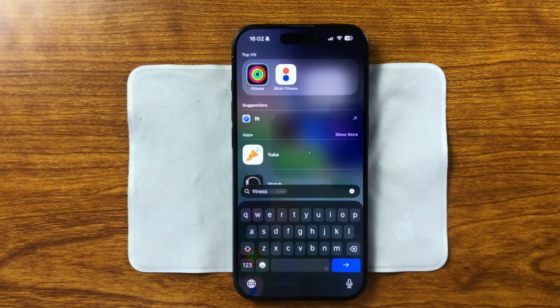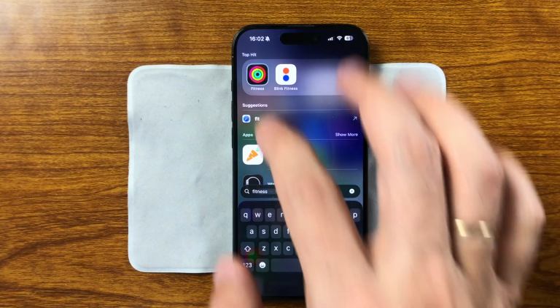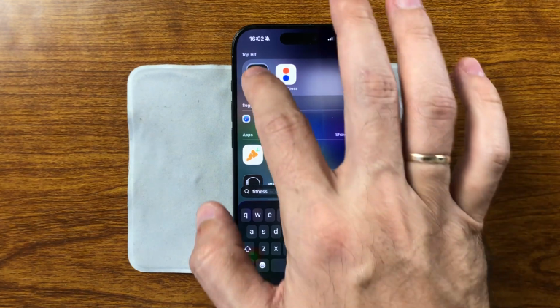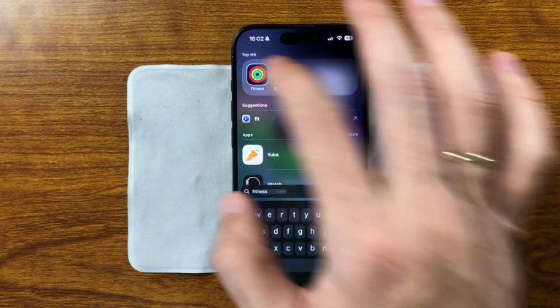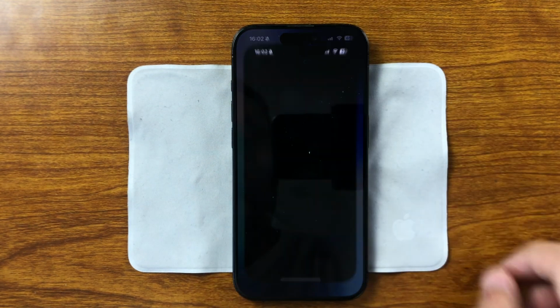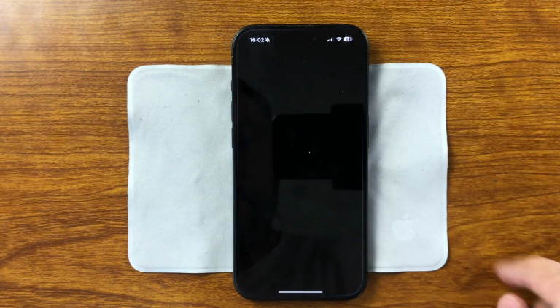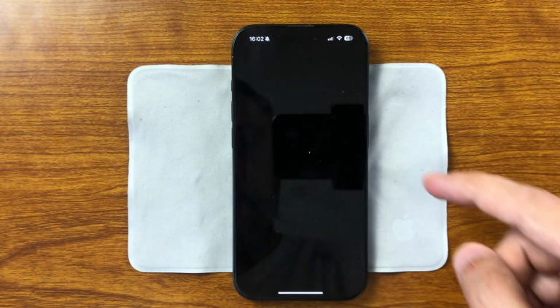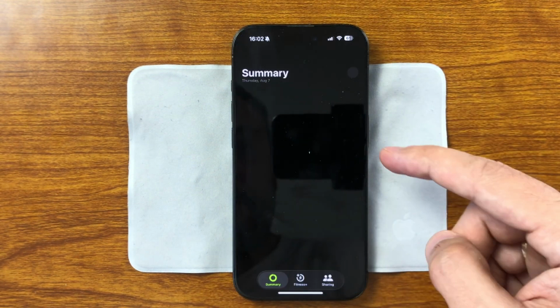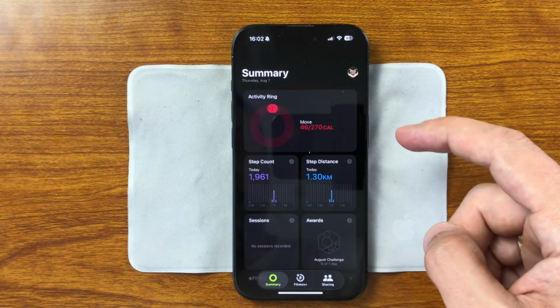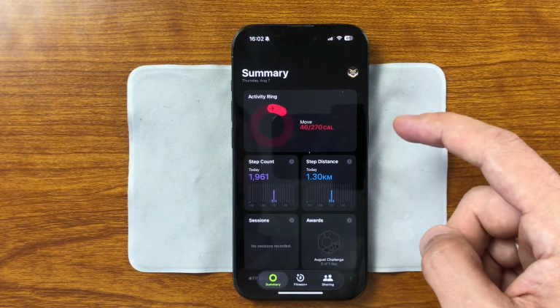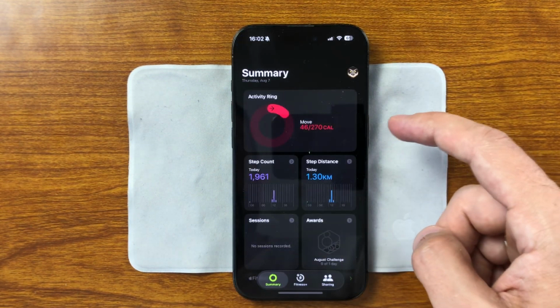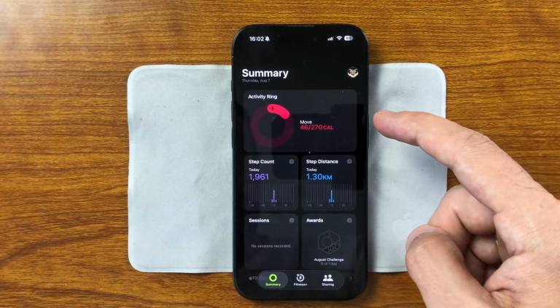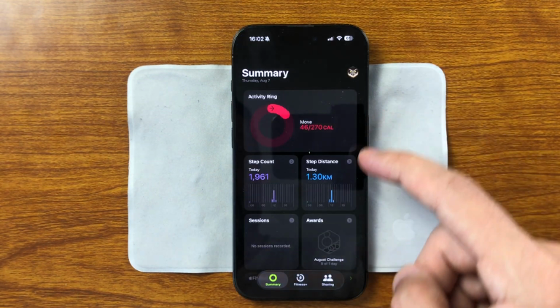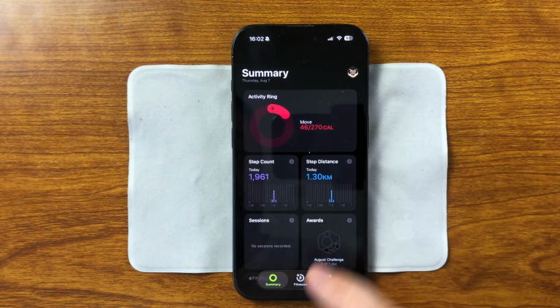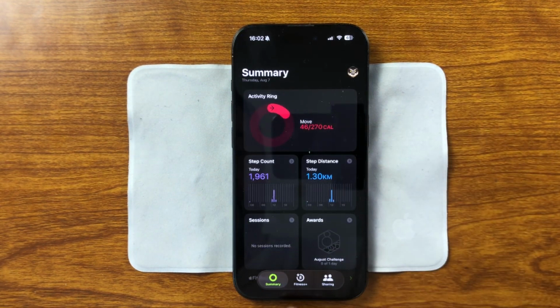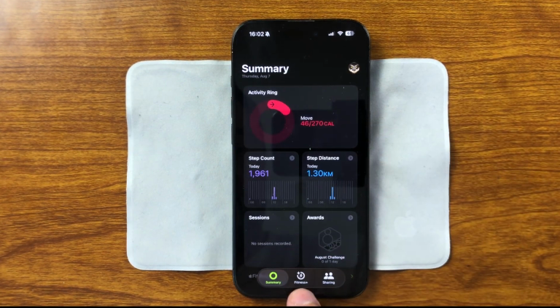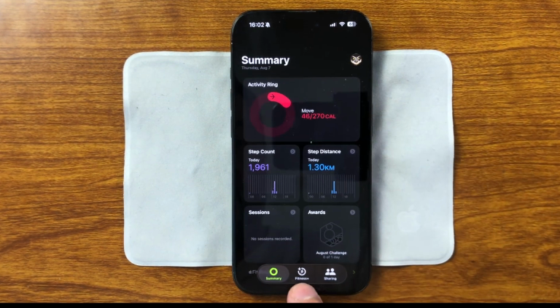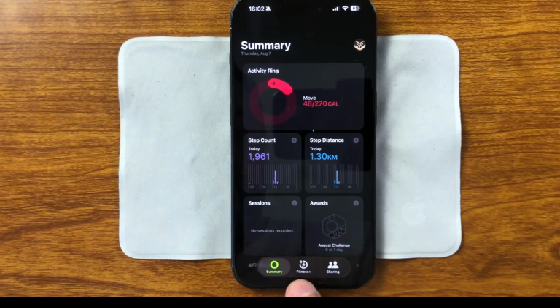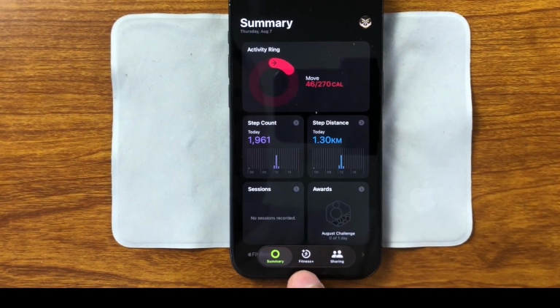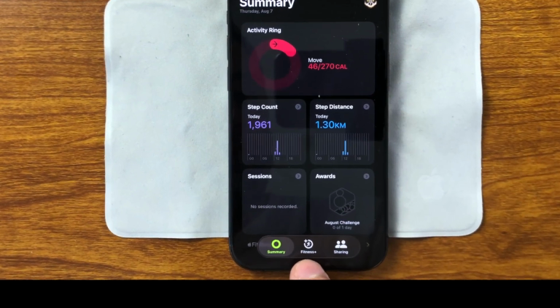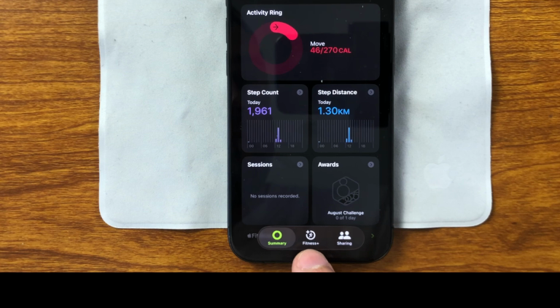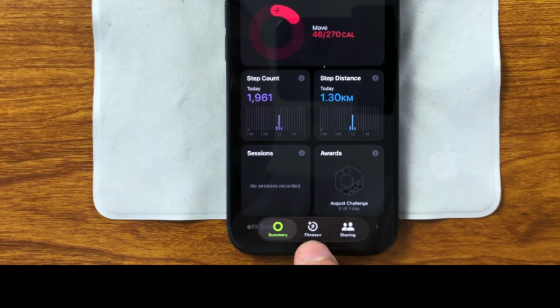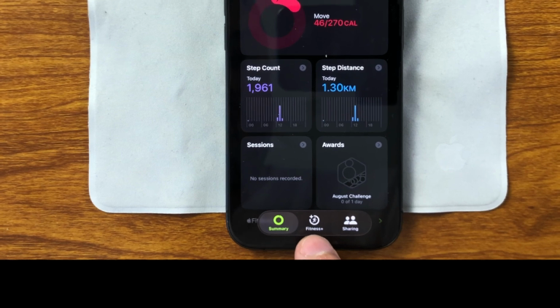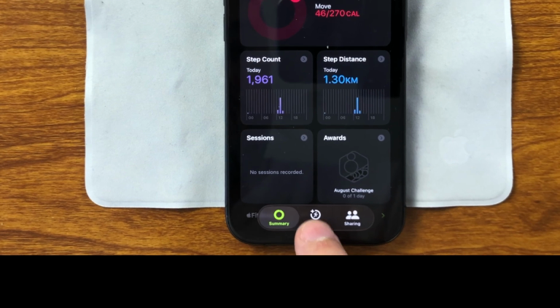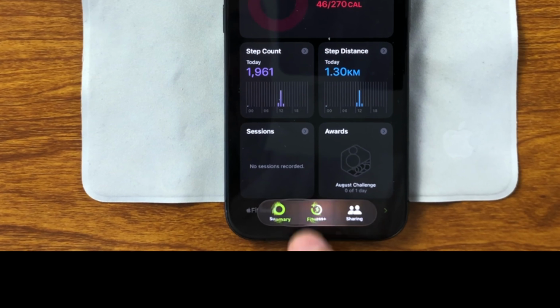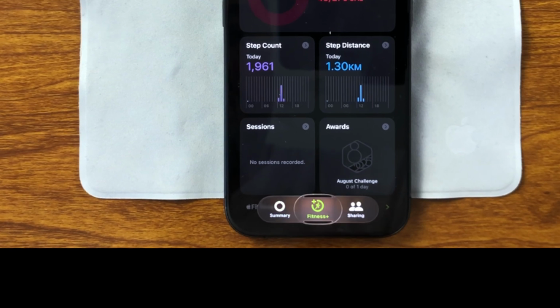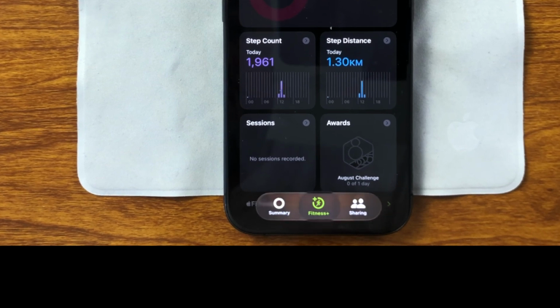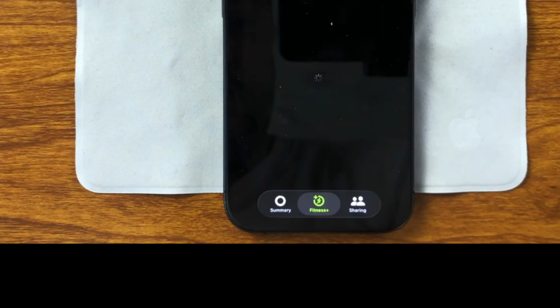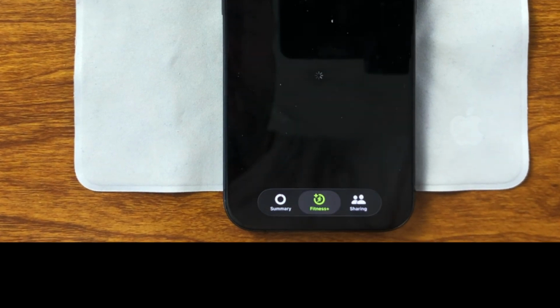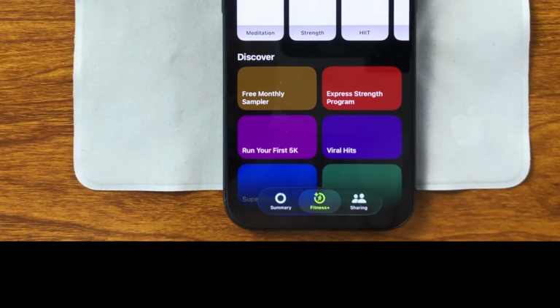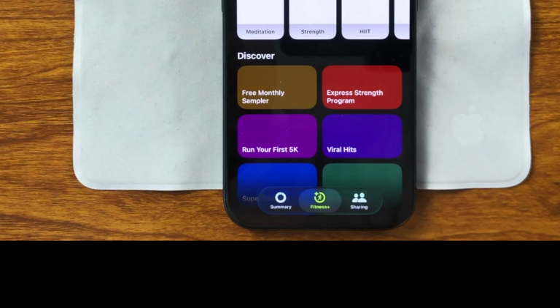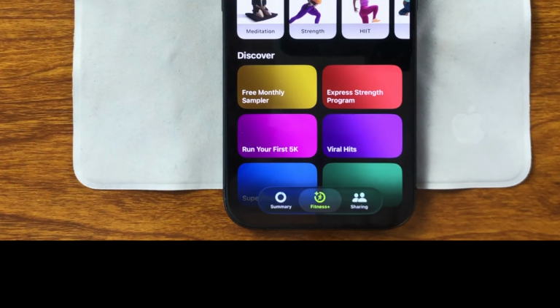The Fitness app now features a new icon for Fitness Plus, with a cleaner design that better matches the overall iOS 26 style.